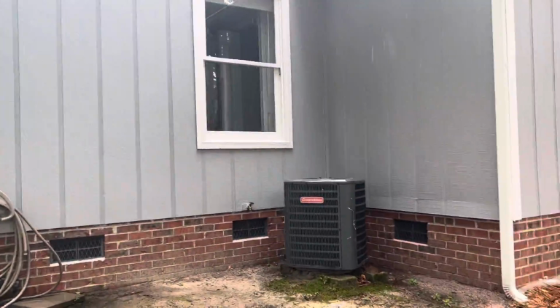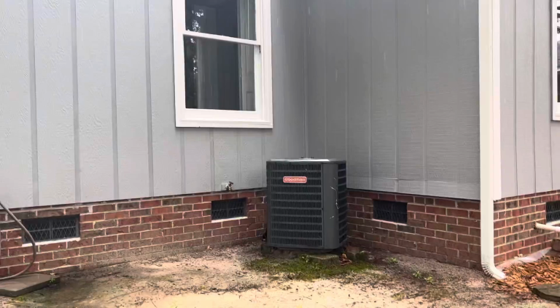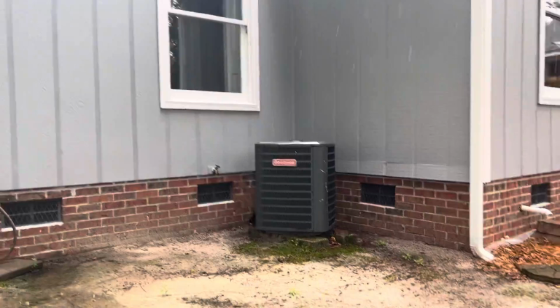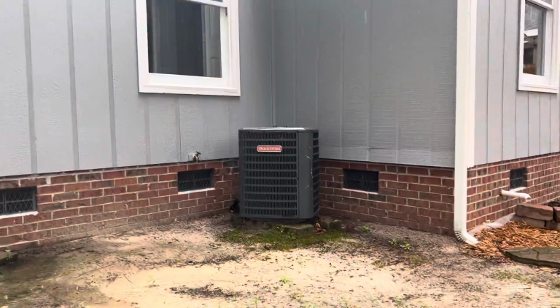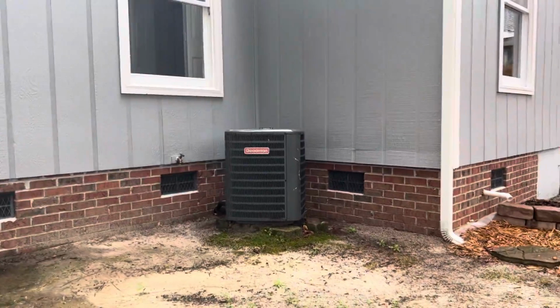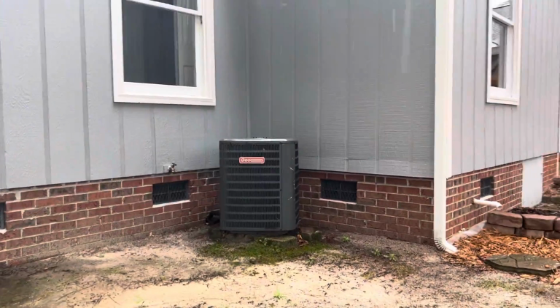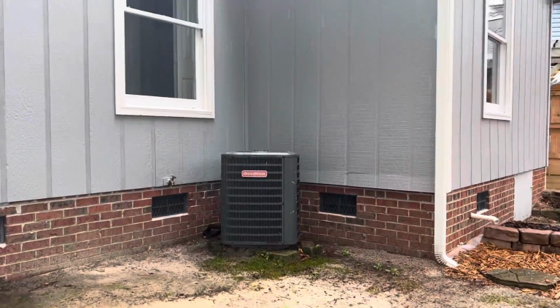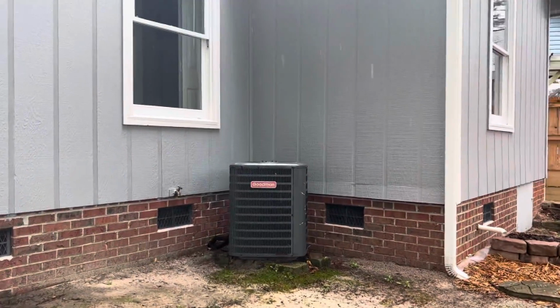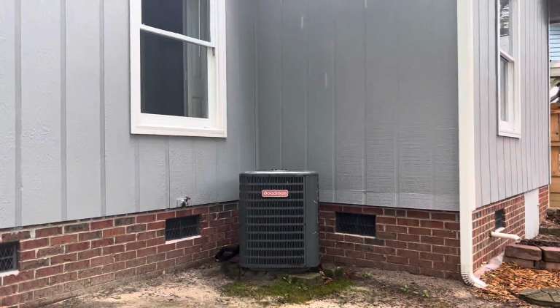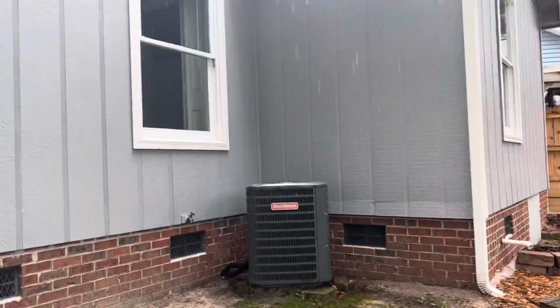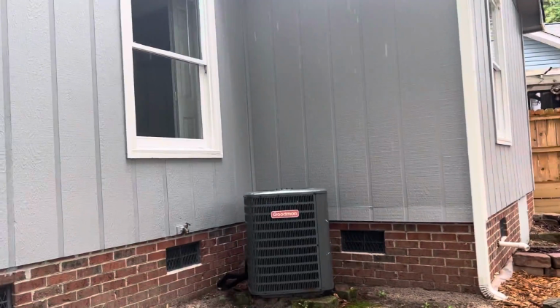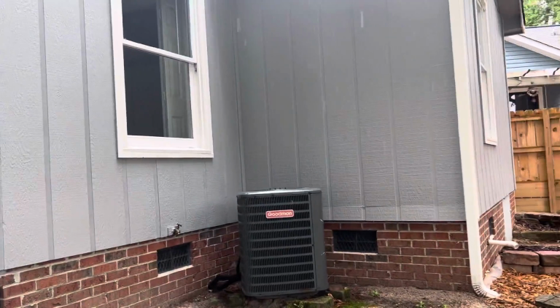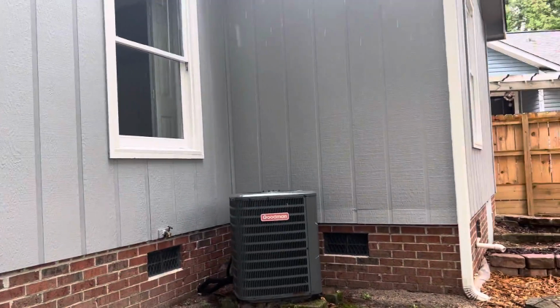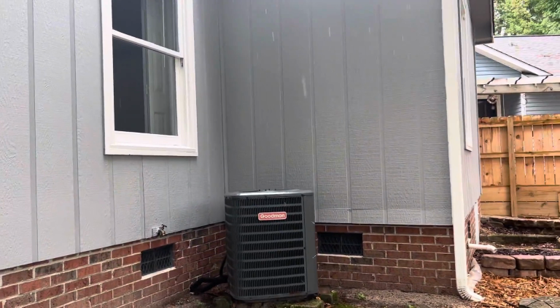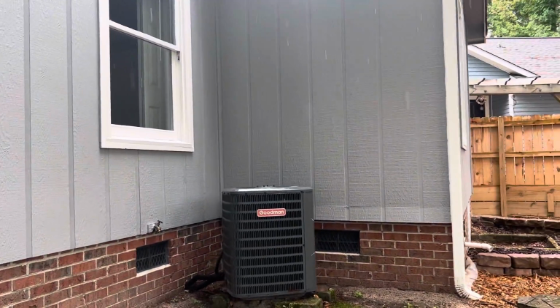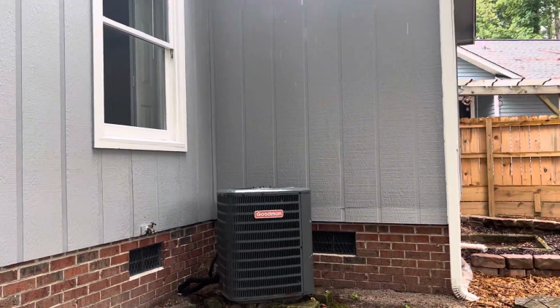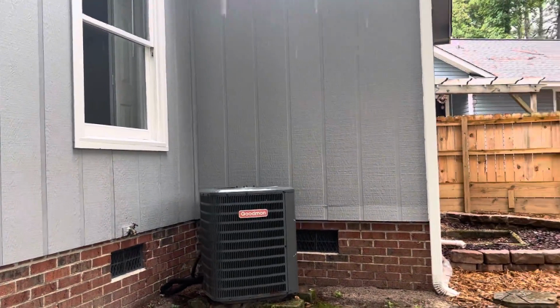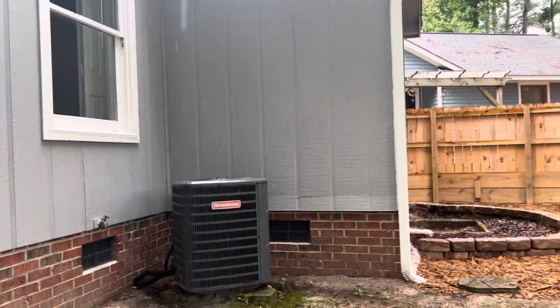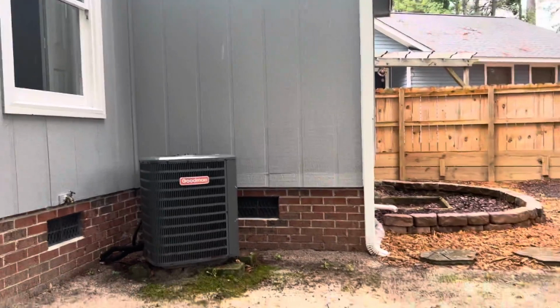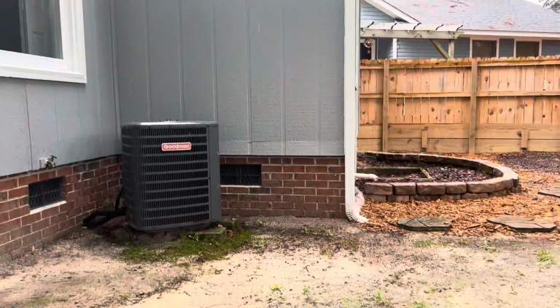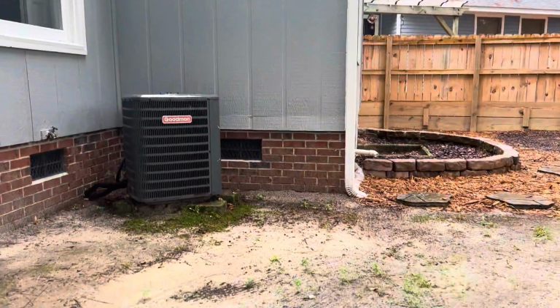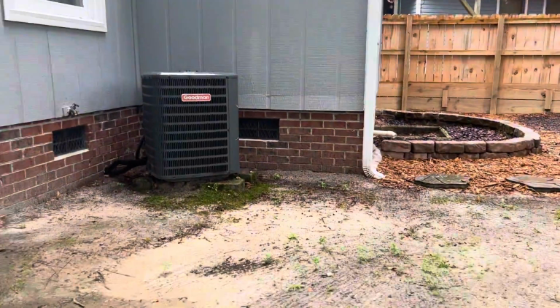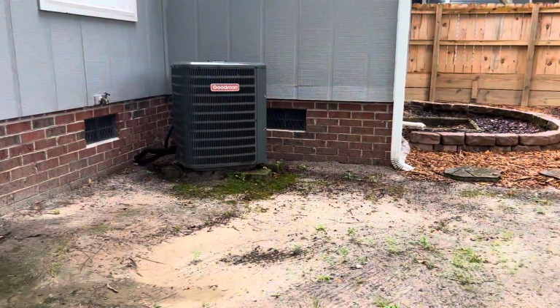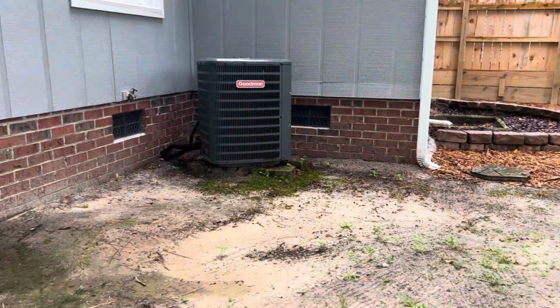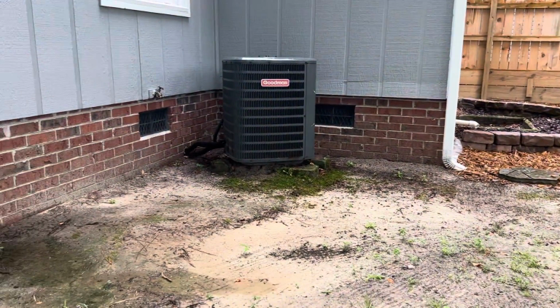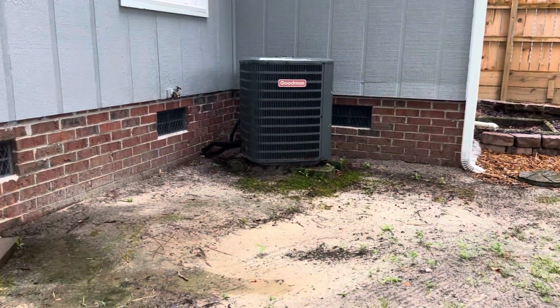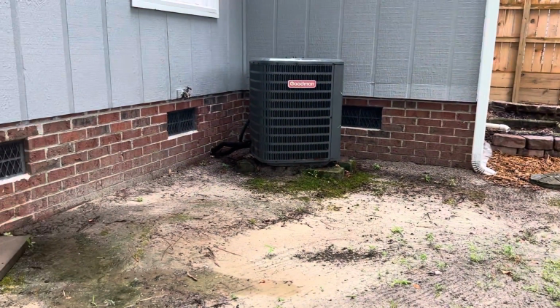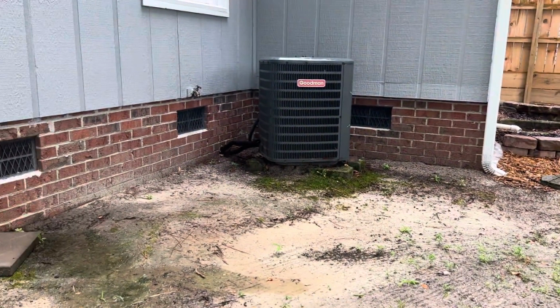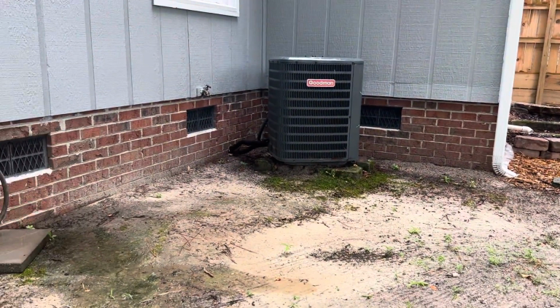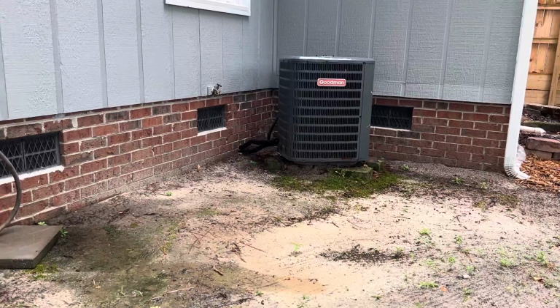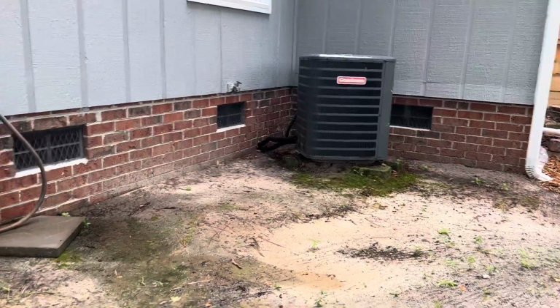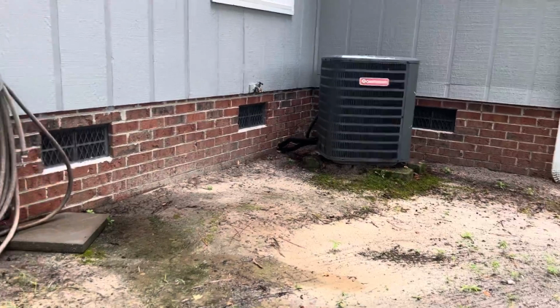Look at that — the AC is just sitting on those blocks, and the way the ground looks here, I'm guessing they collect a lot of moisture in this area.